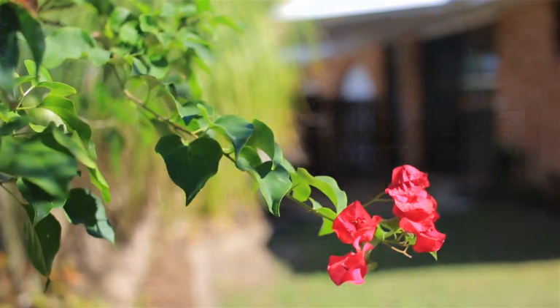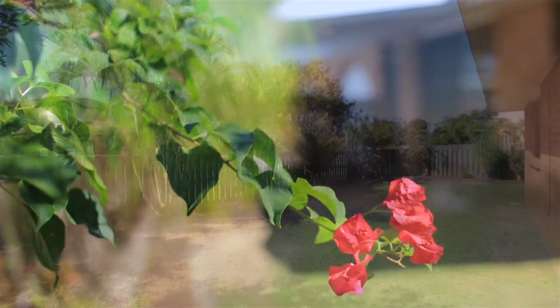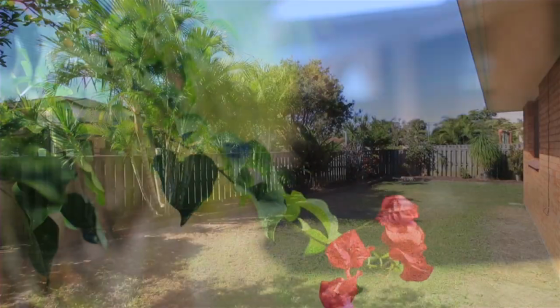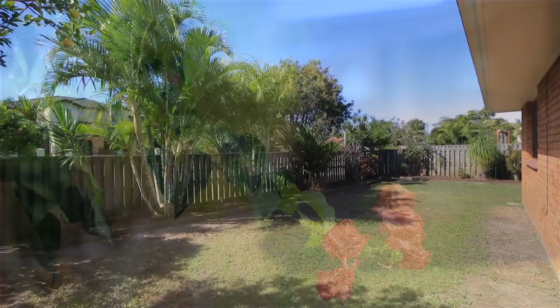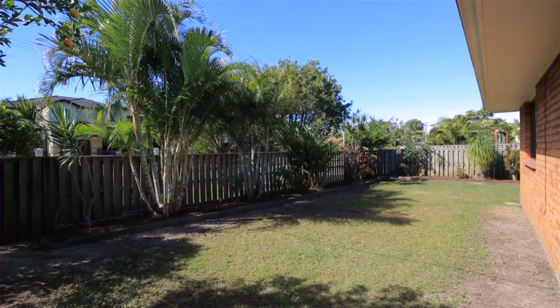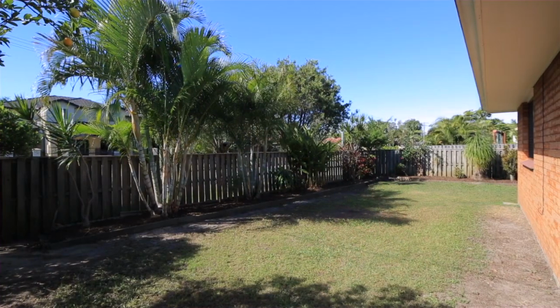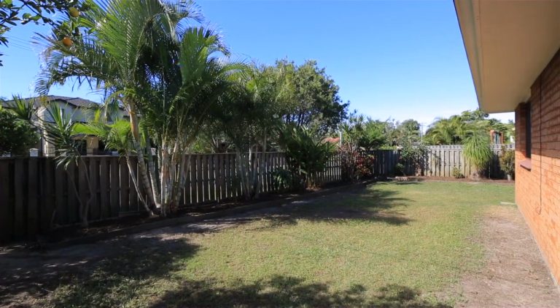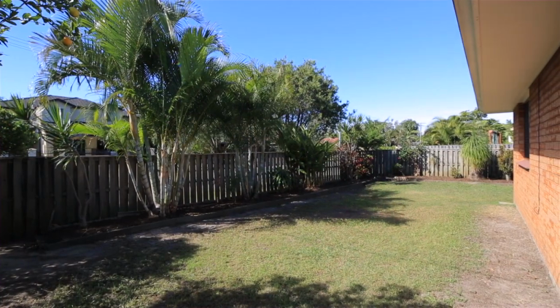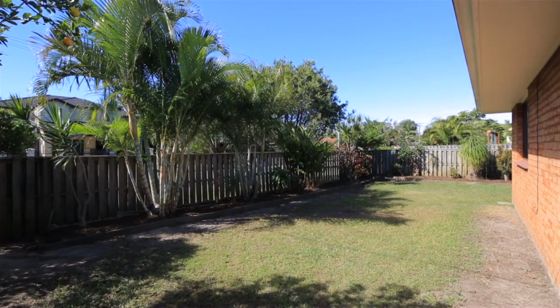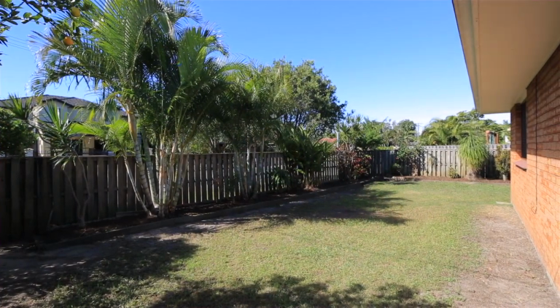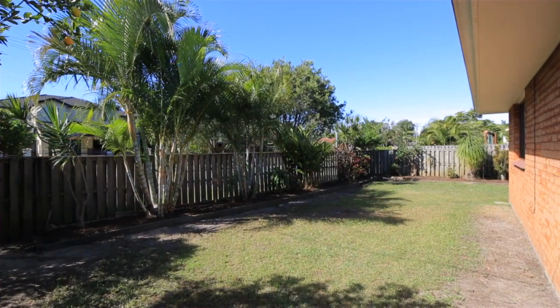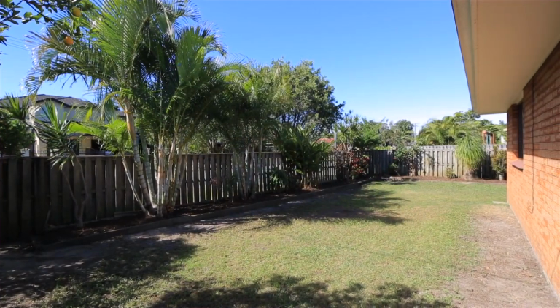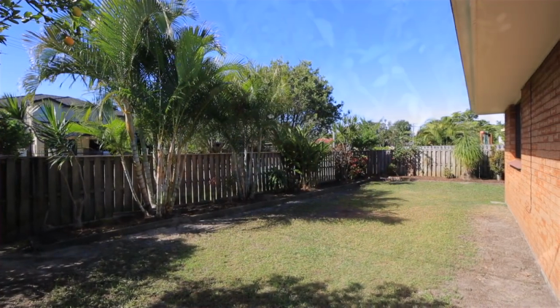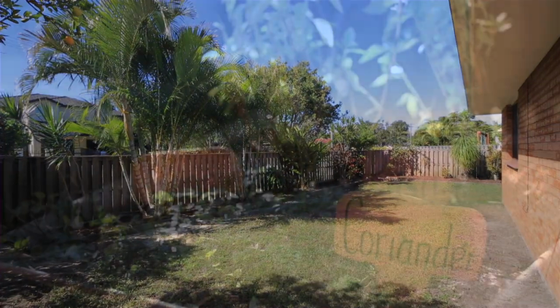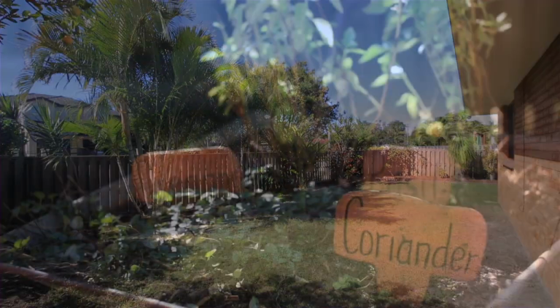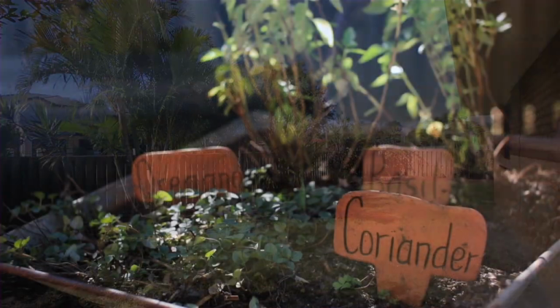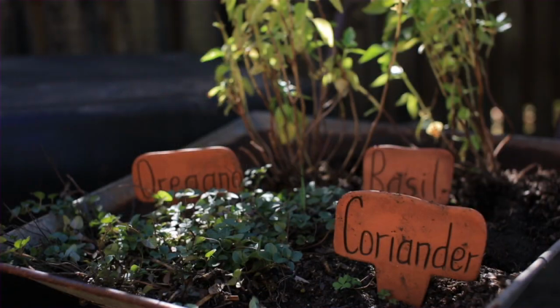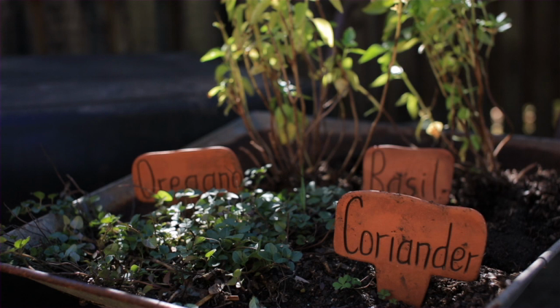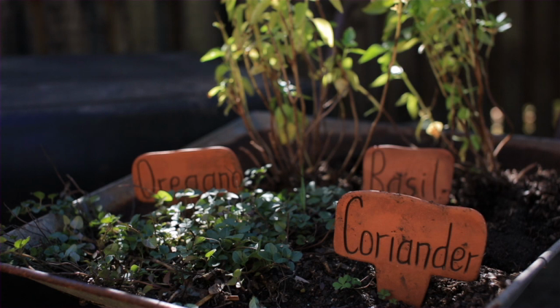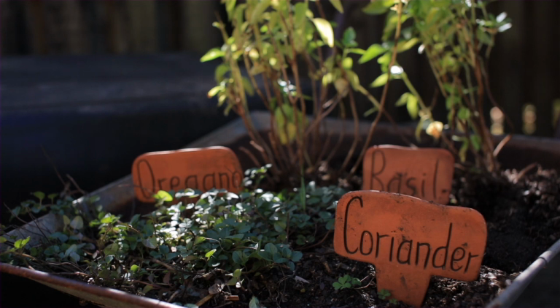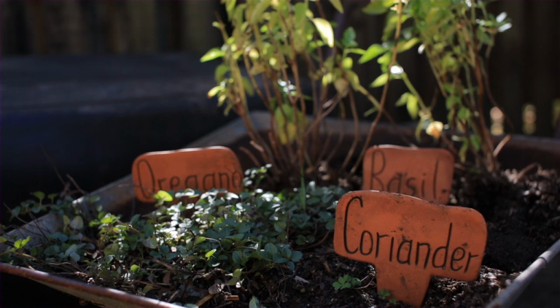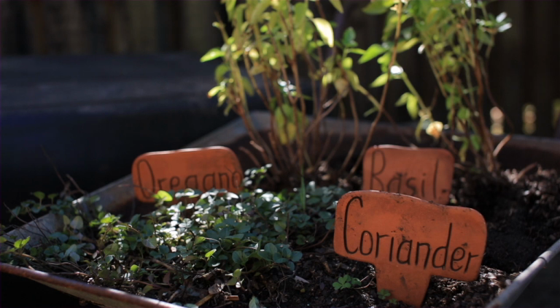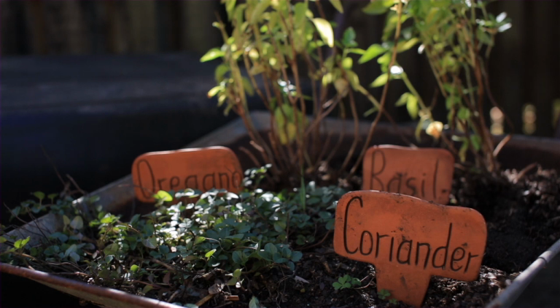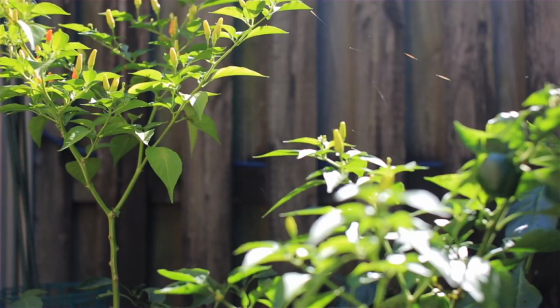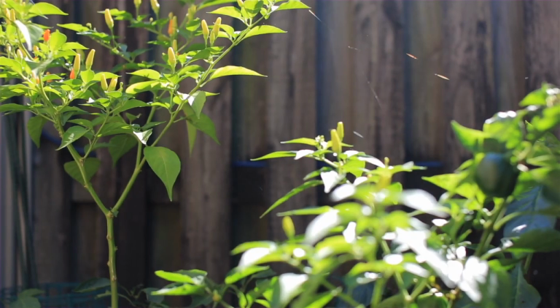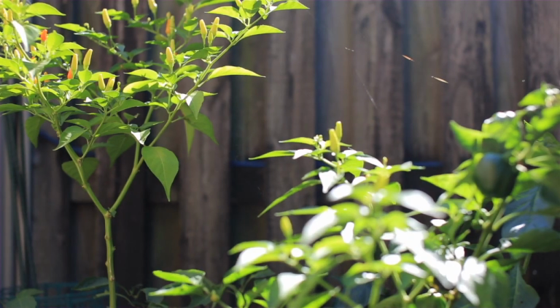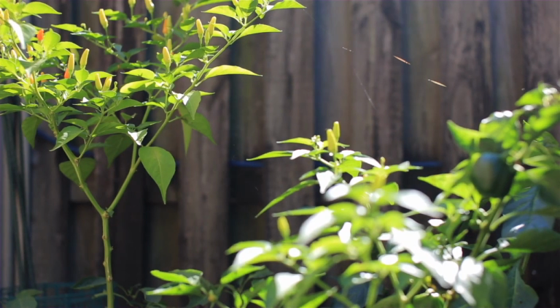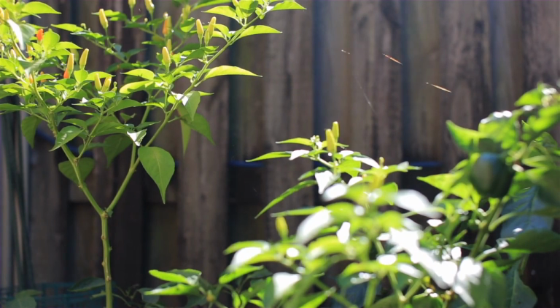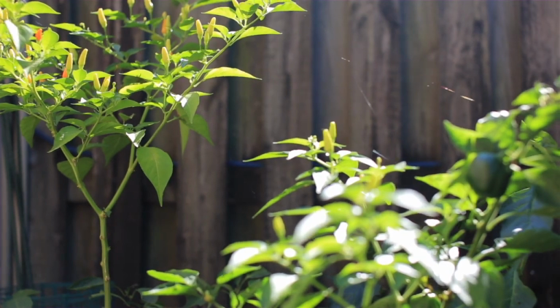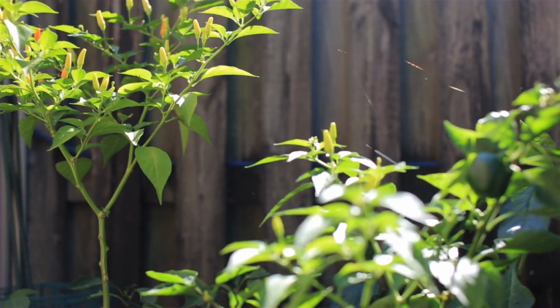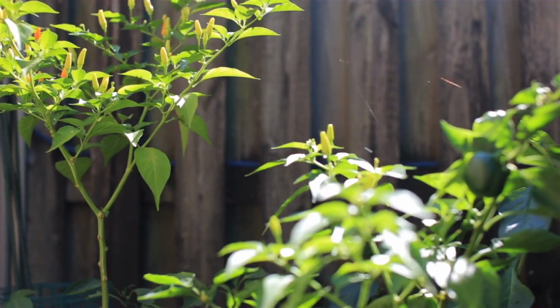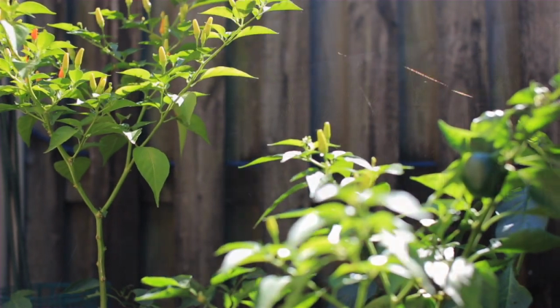You'll have plenty of yard space for the kids and dogs to run around, as this home has a share of a massive 653m² block, giving you a fully fenced east-facing garden.